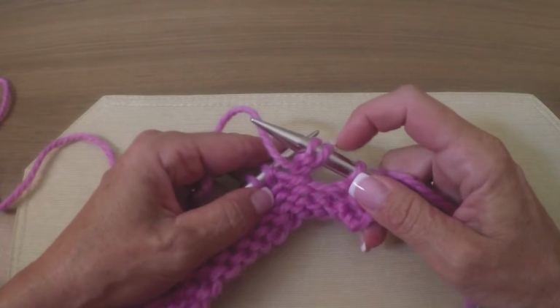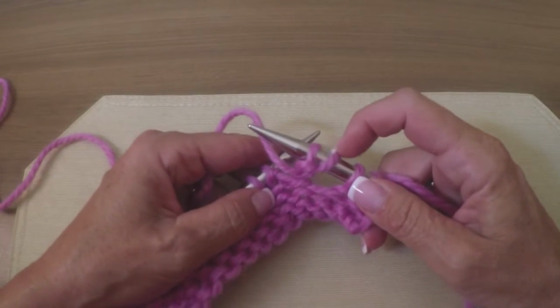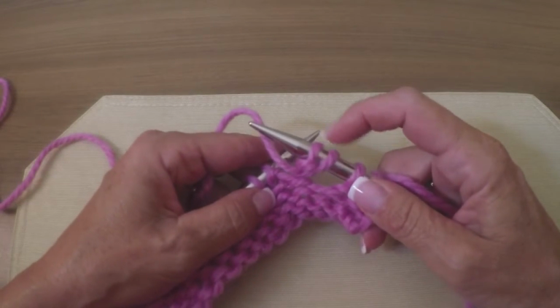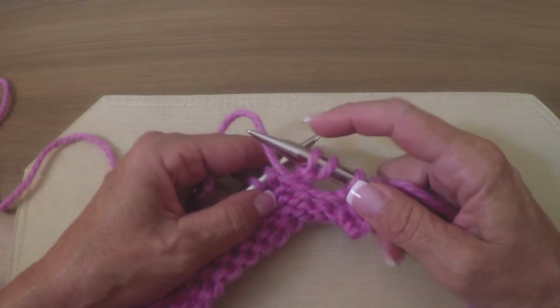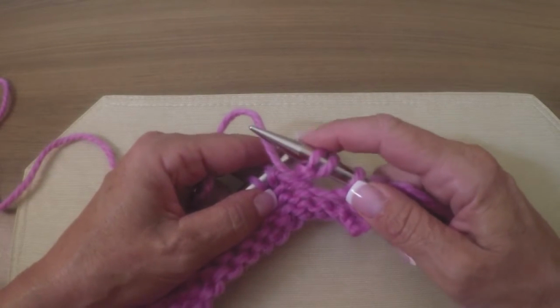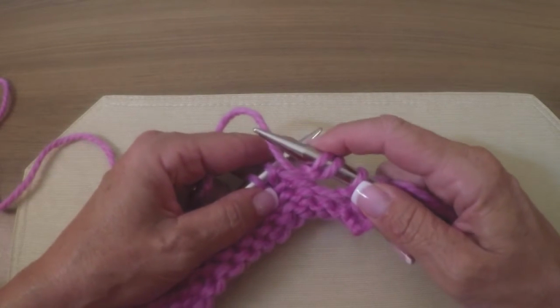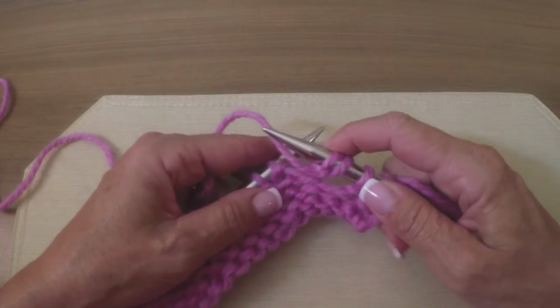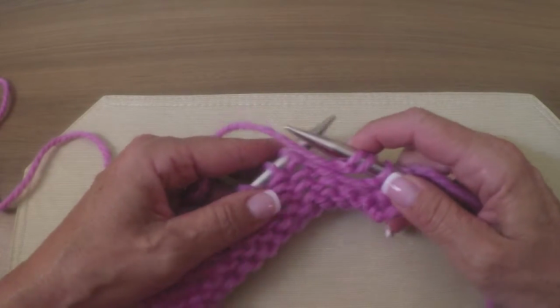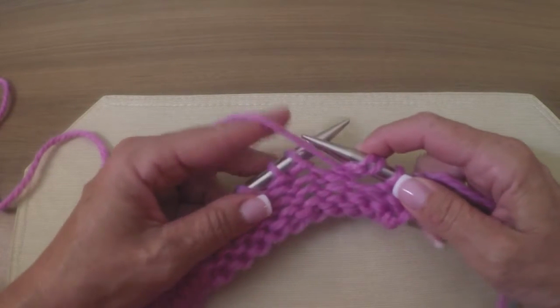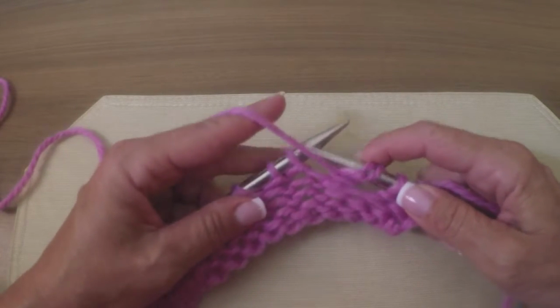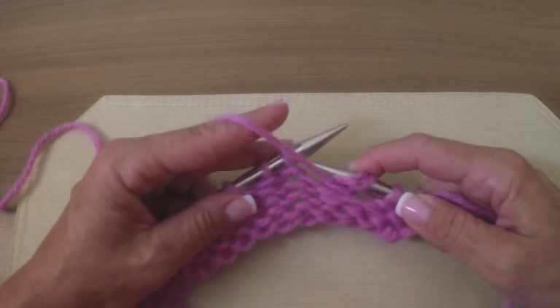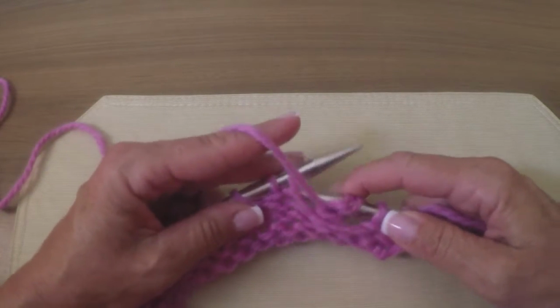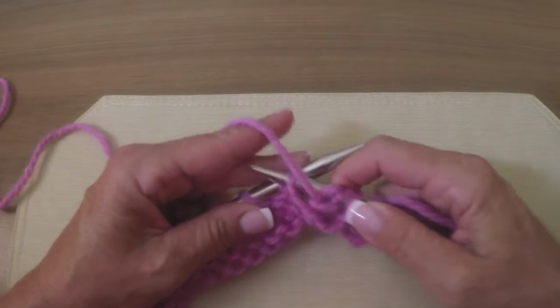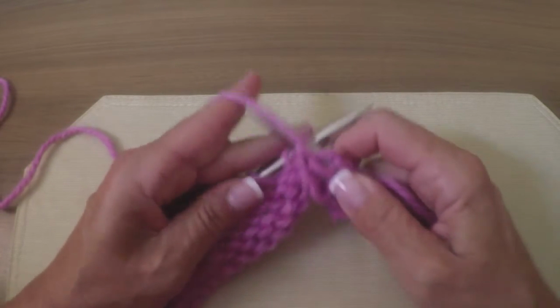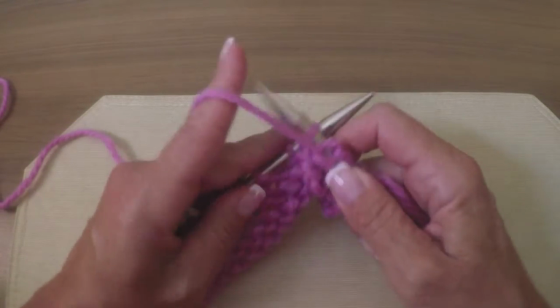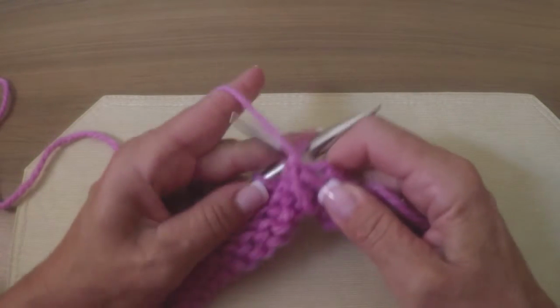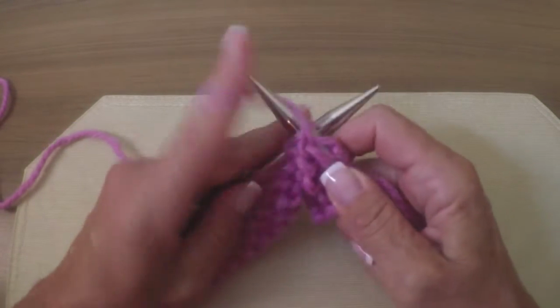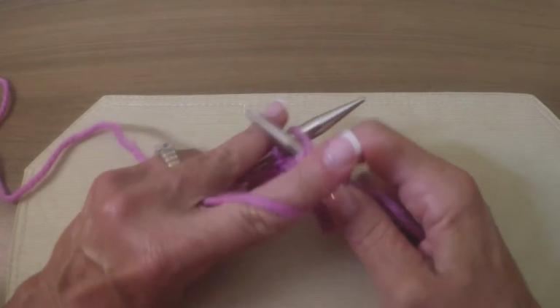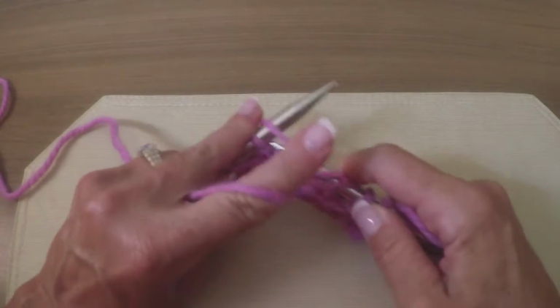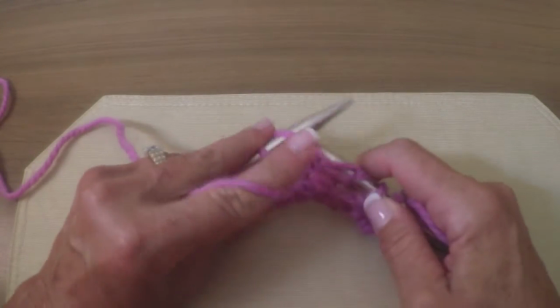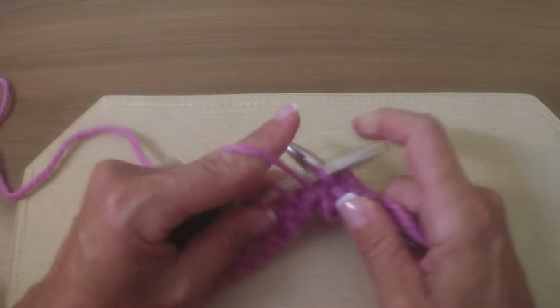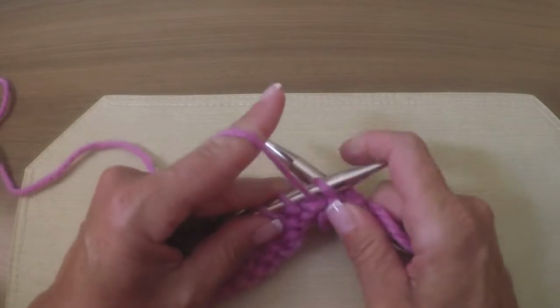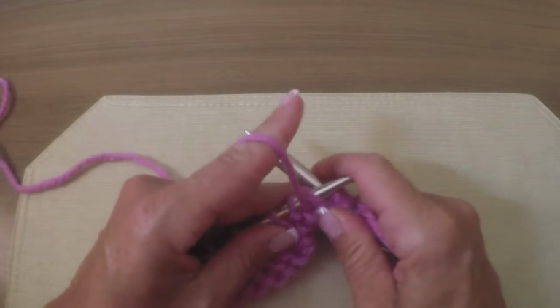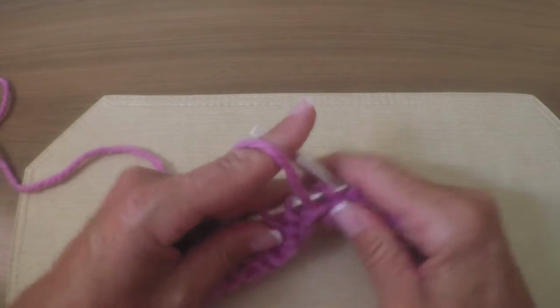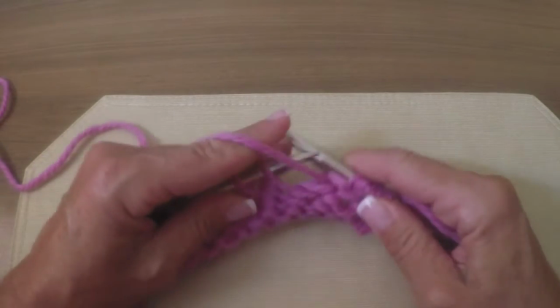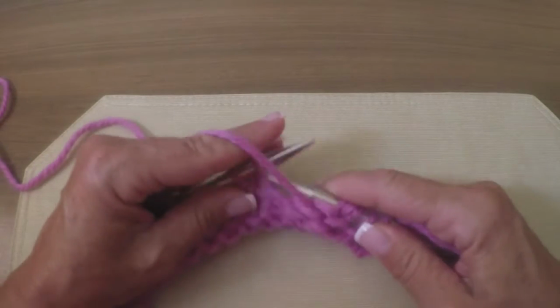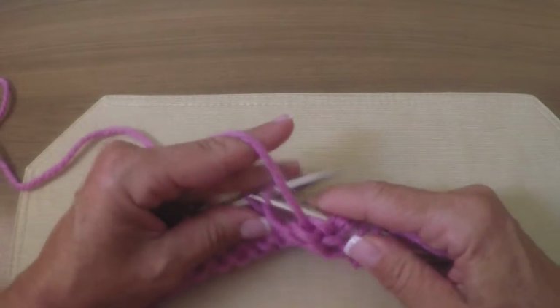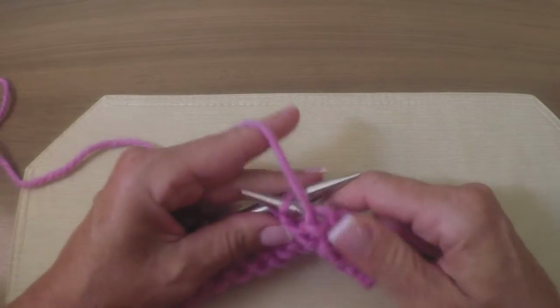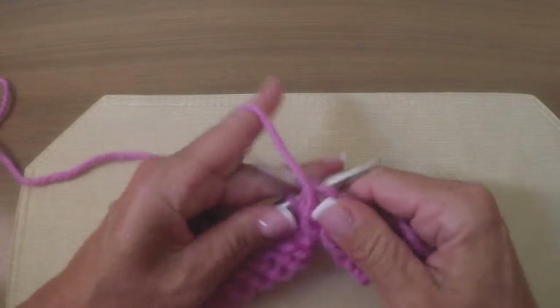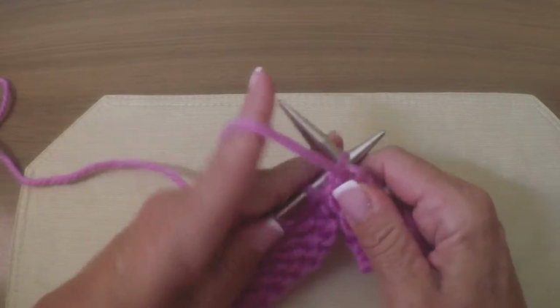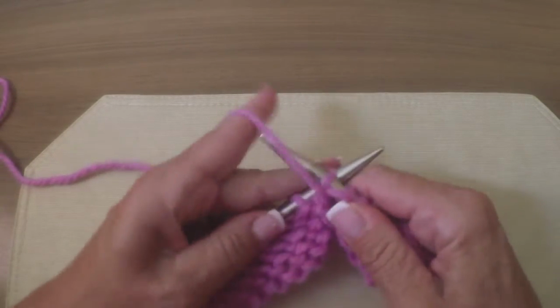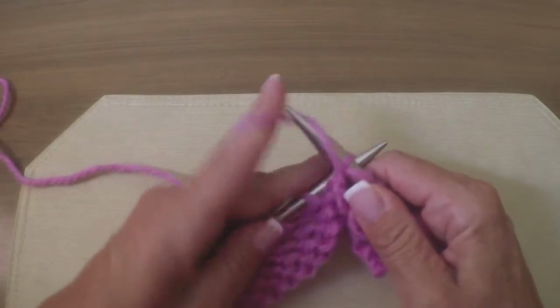It's a real tight yarn over. And now I'm going to work down to the last three stitches on the other end.